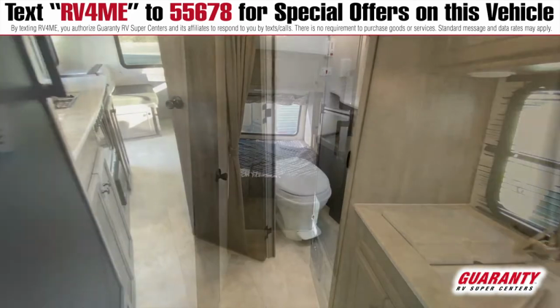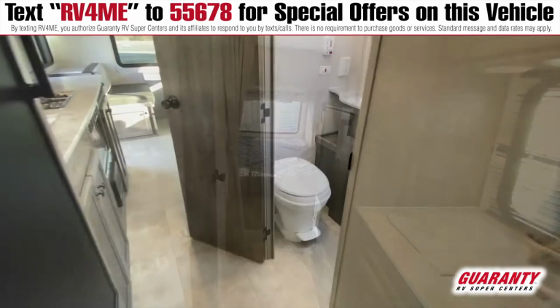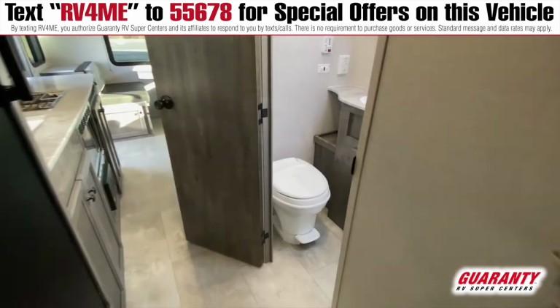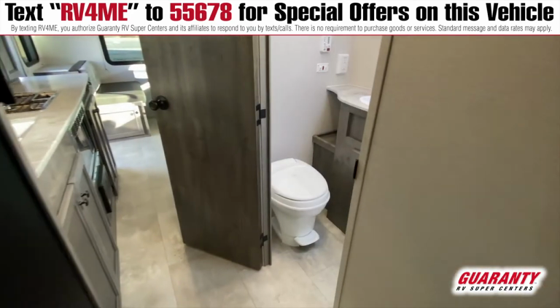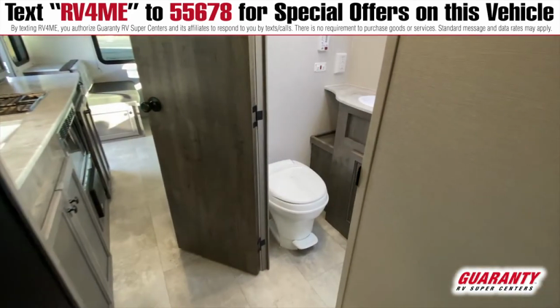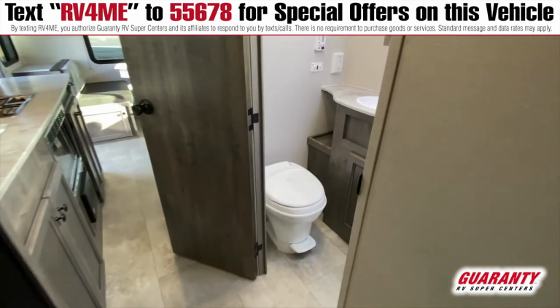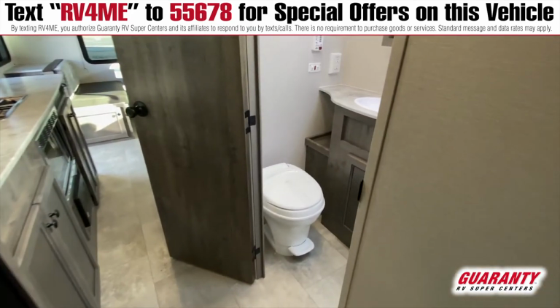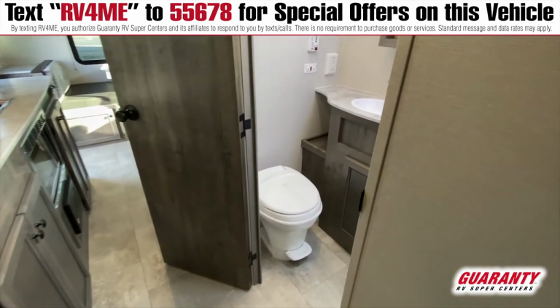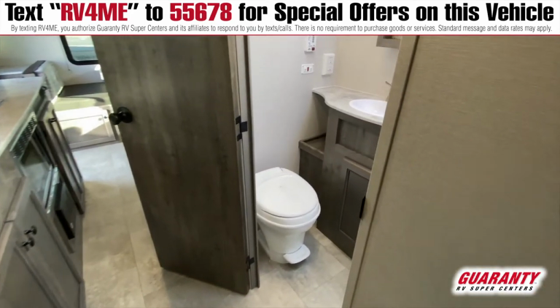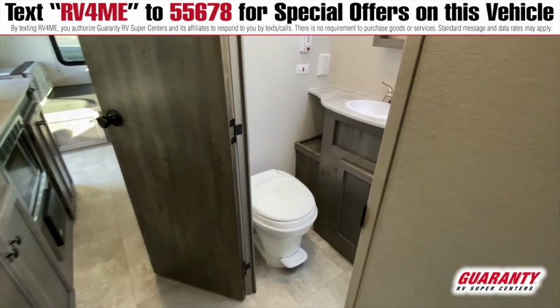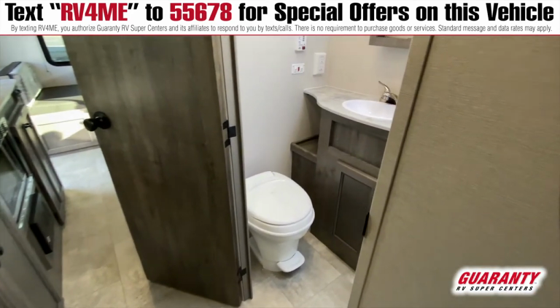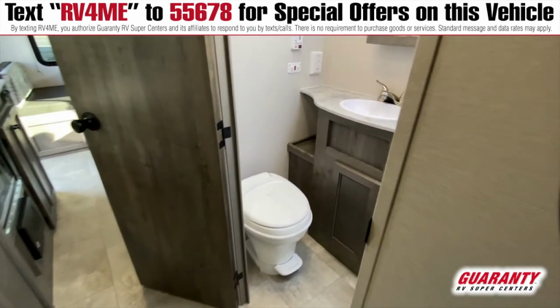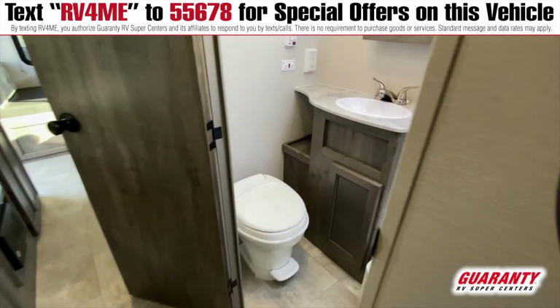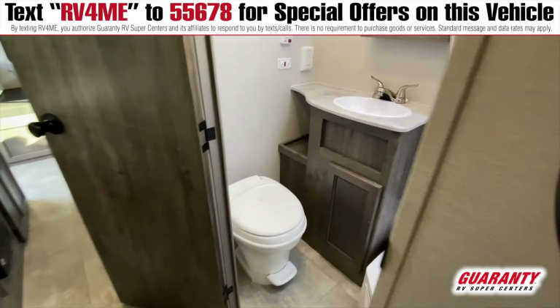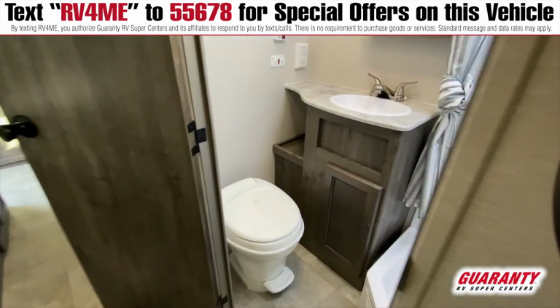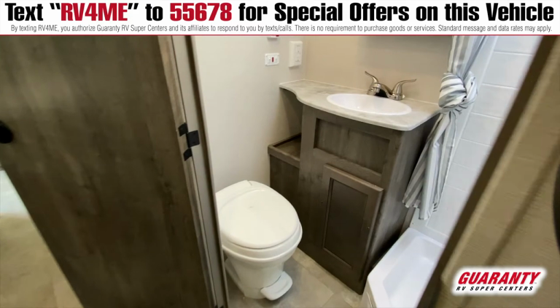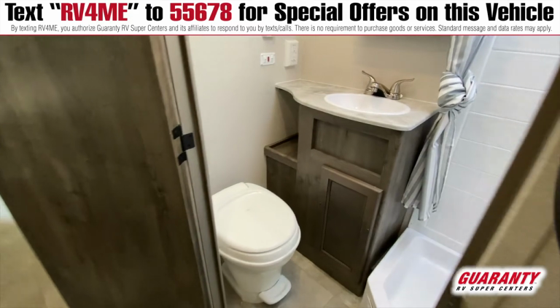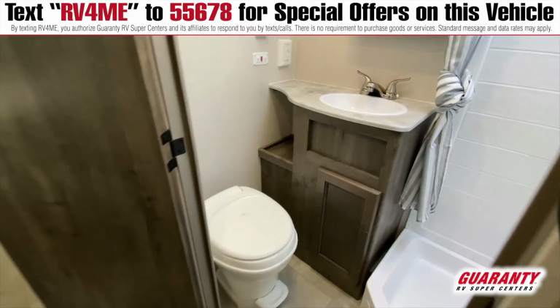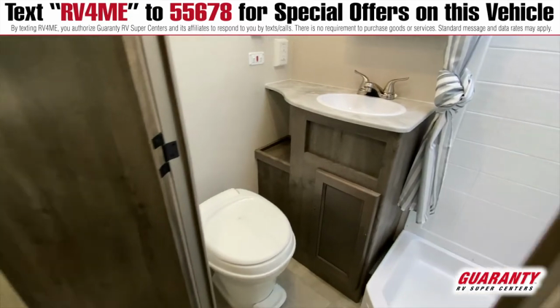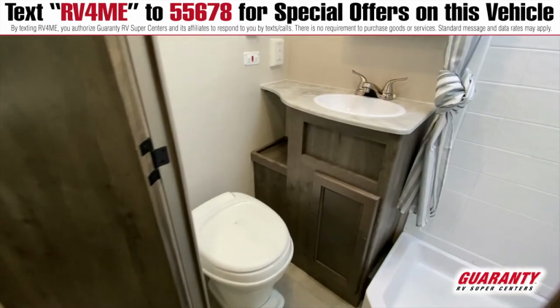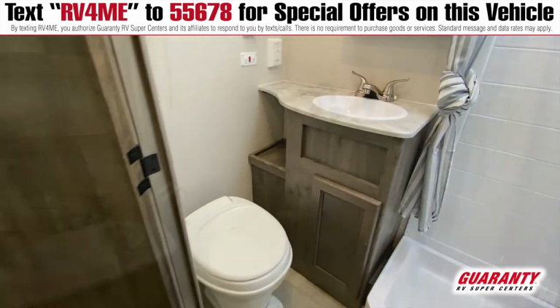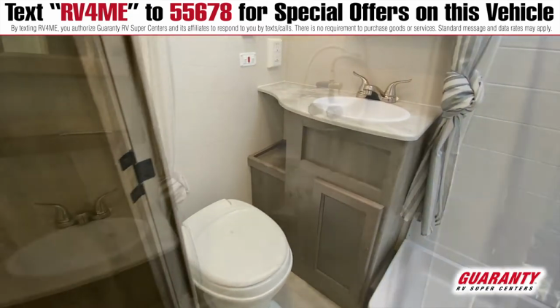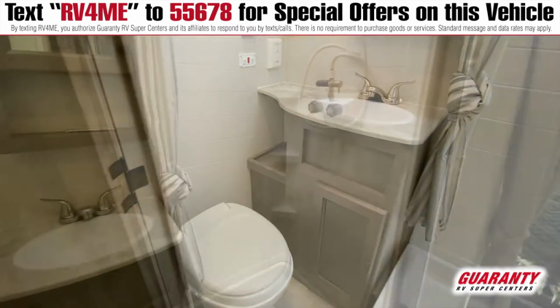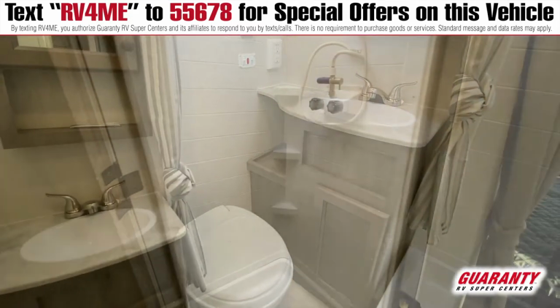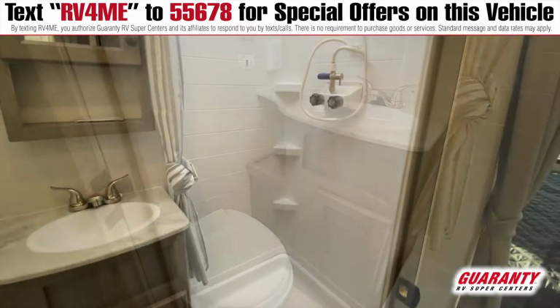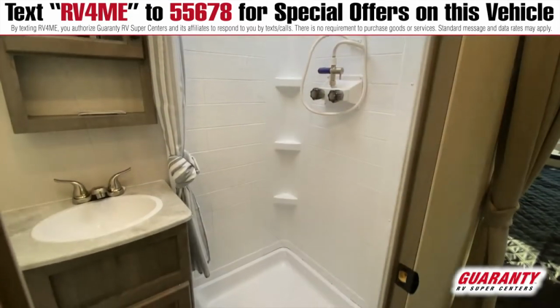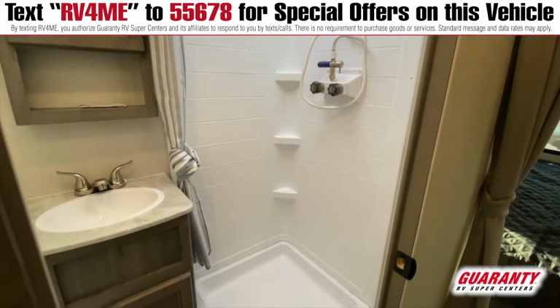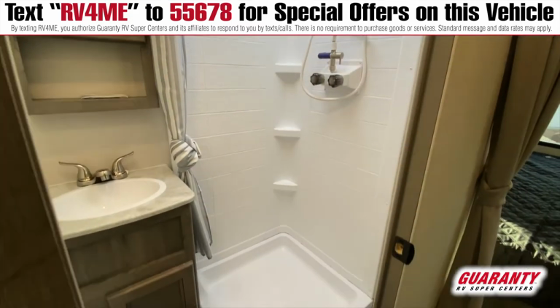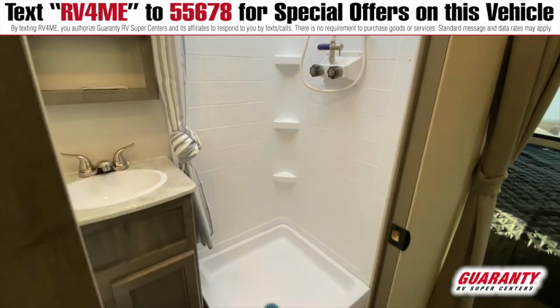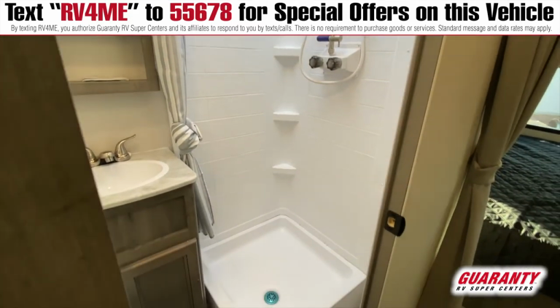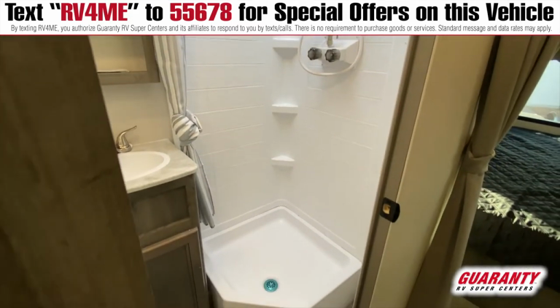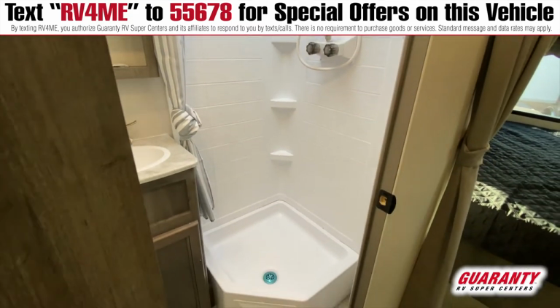The bathroom is private. It has its own medicine cabinet and a skylight in the corner shower.